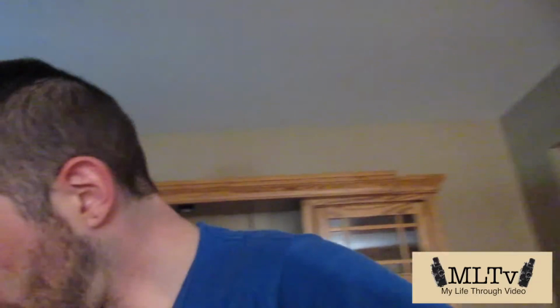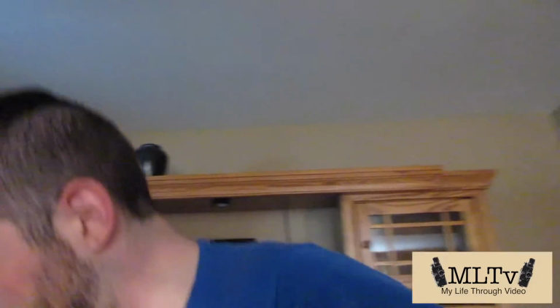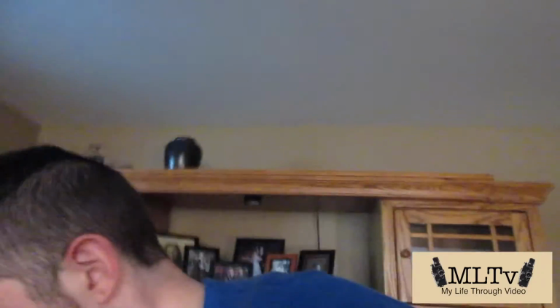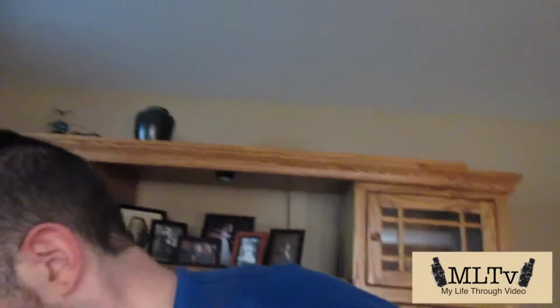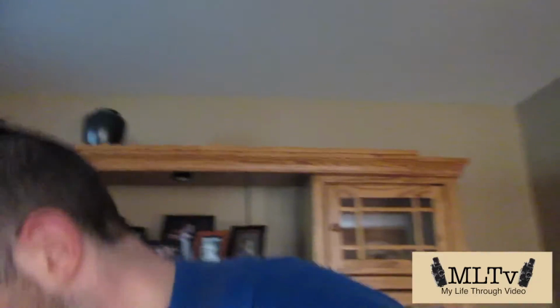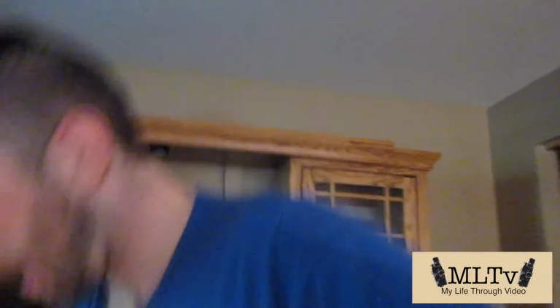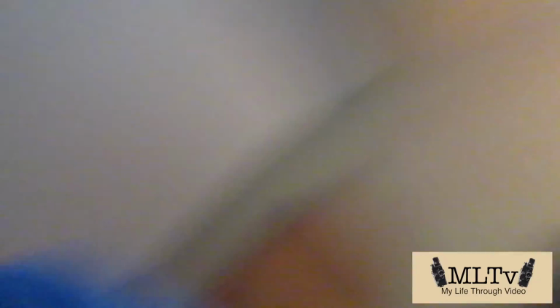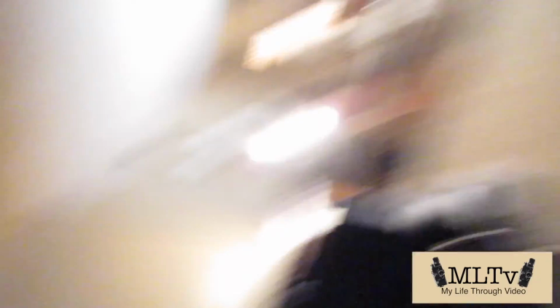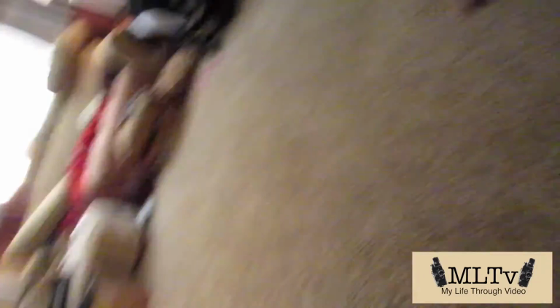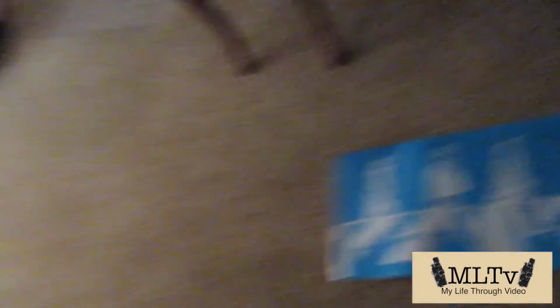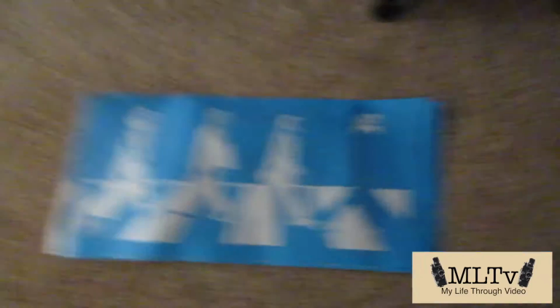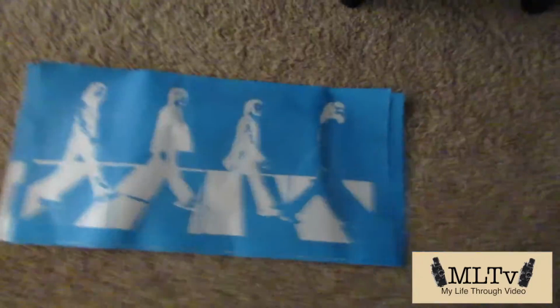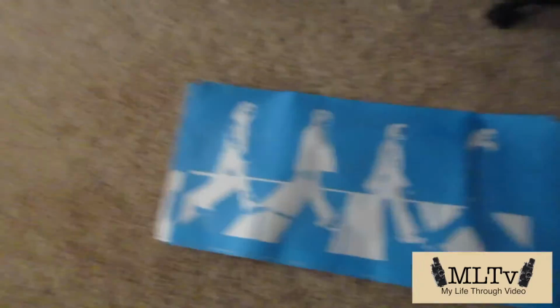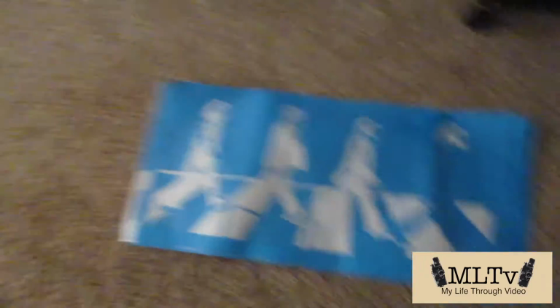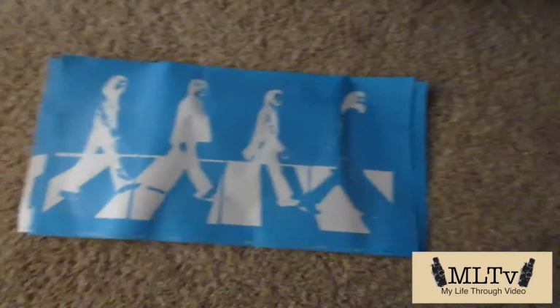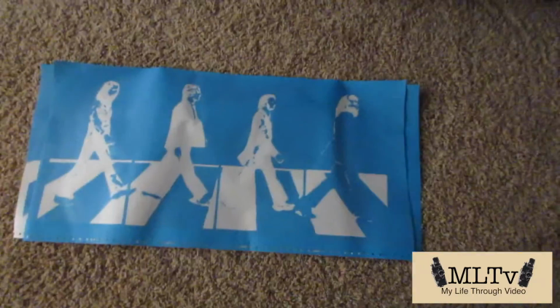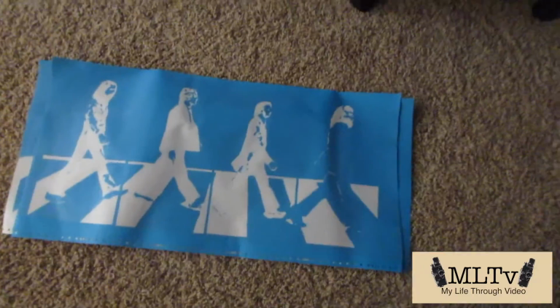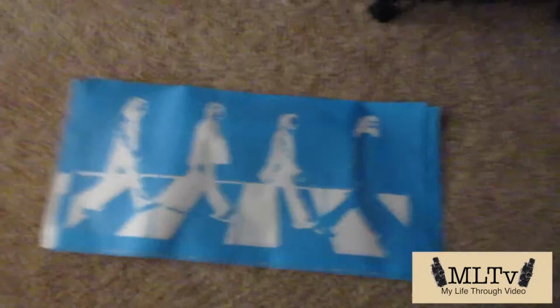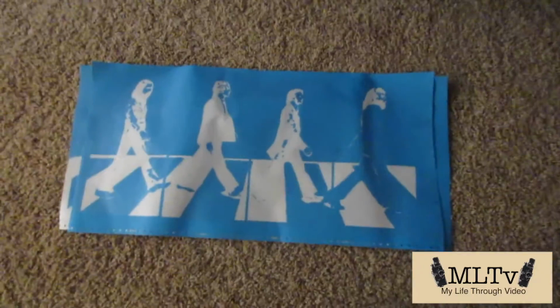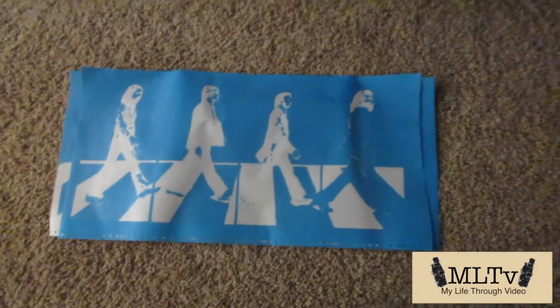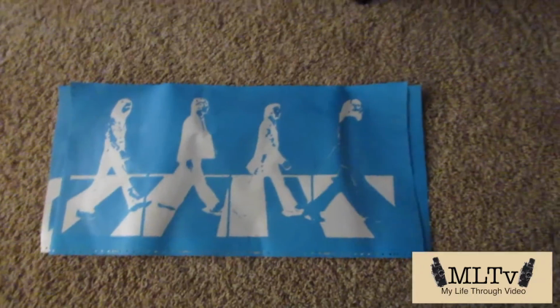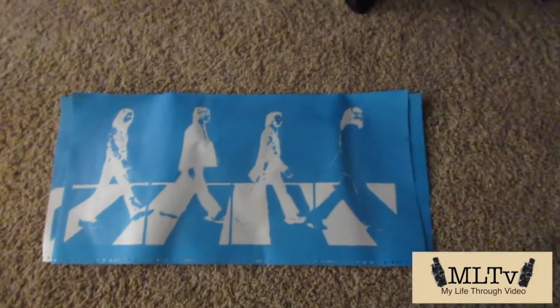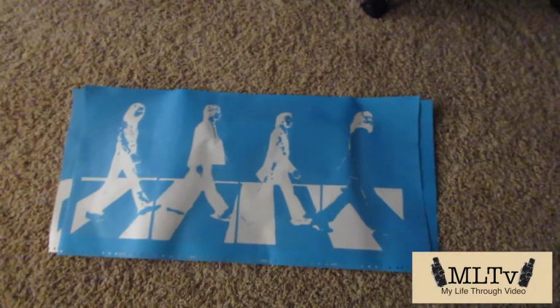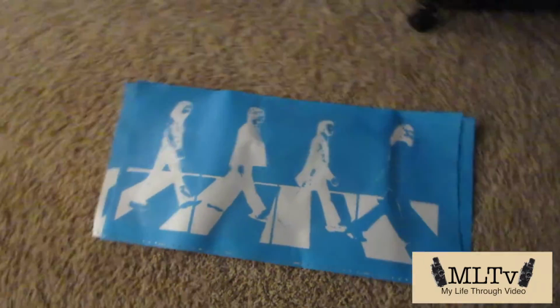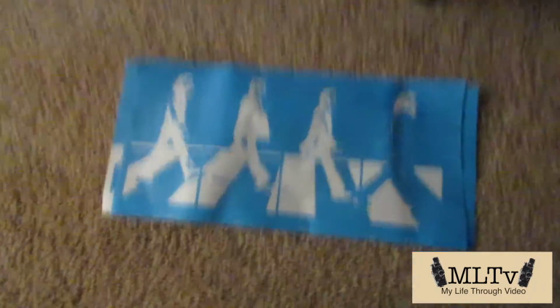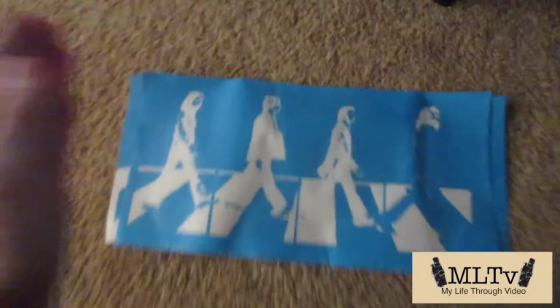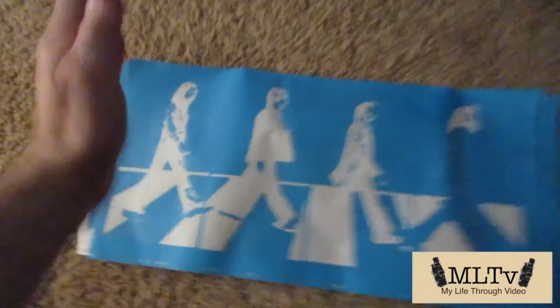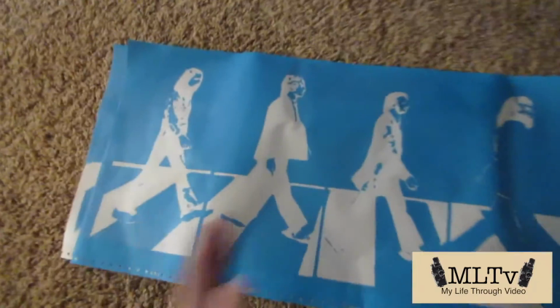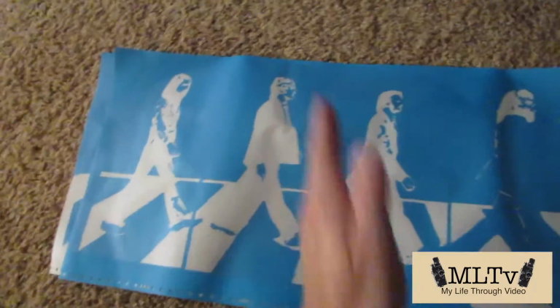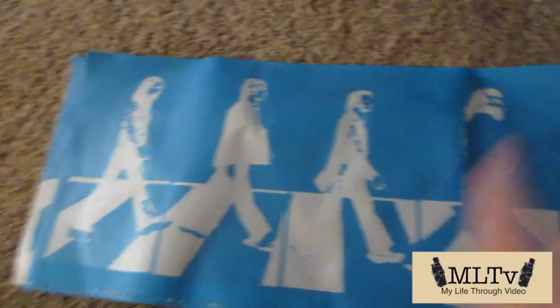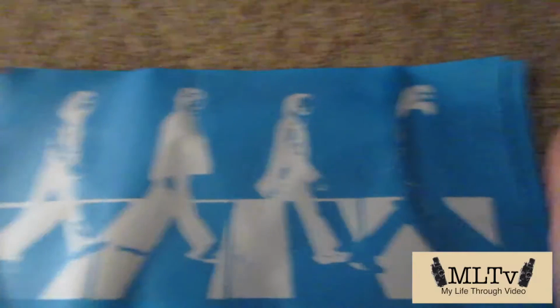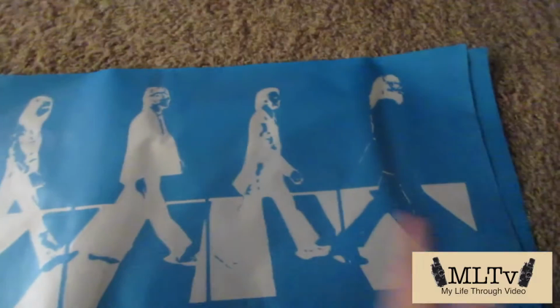We're doing Abbey Road on four different pieces of plywood. This is gonna be four different sections.